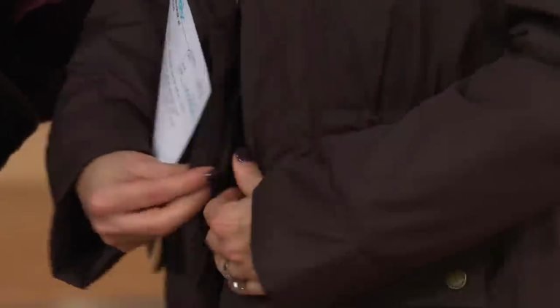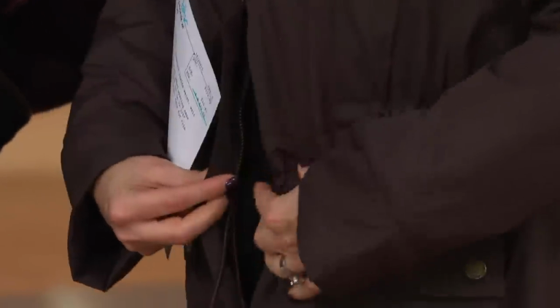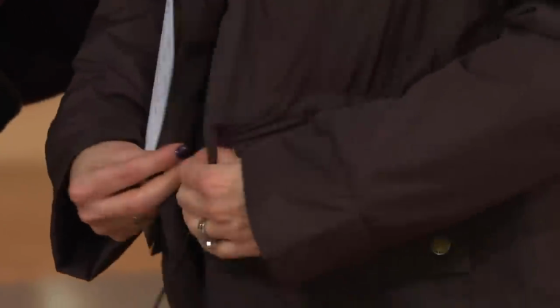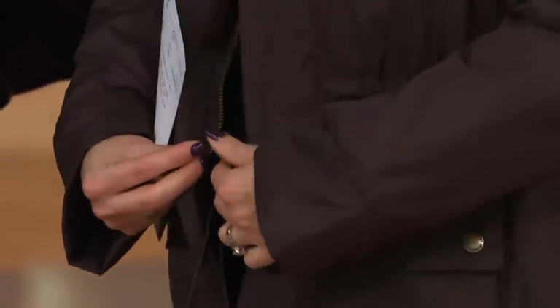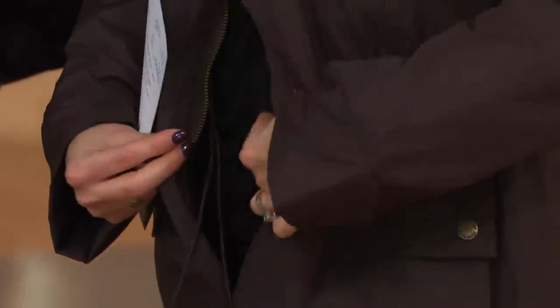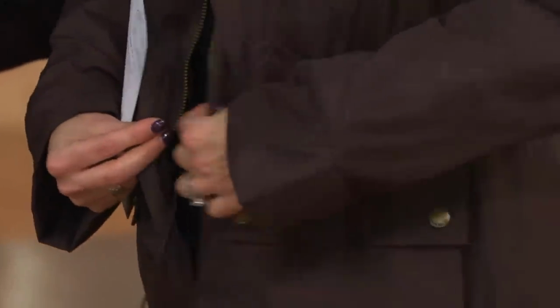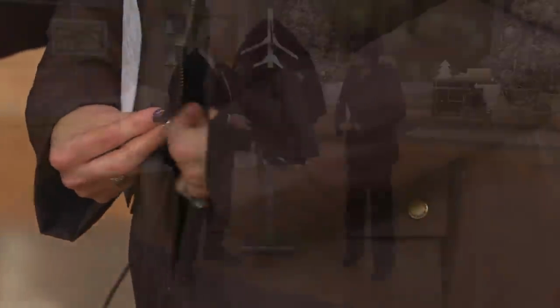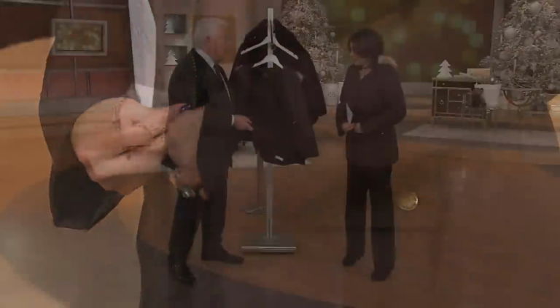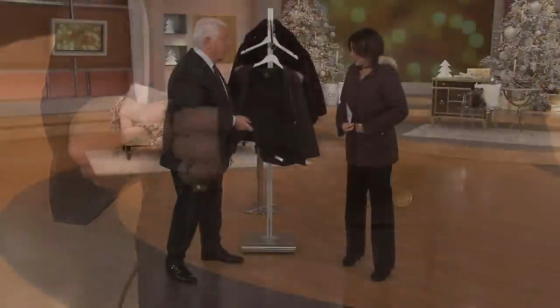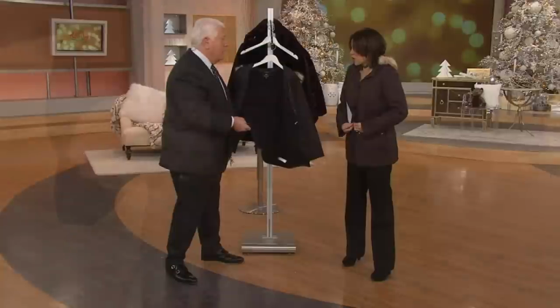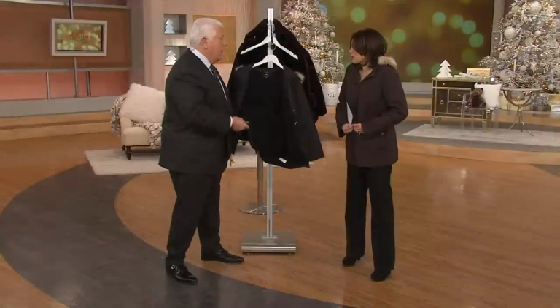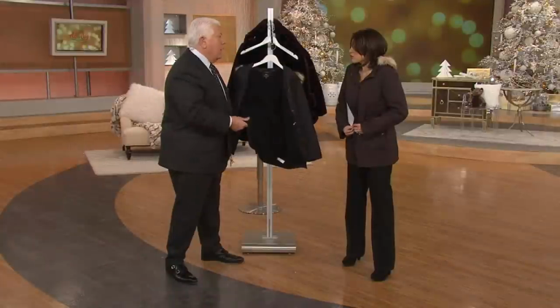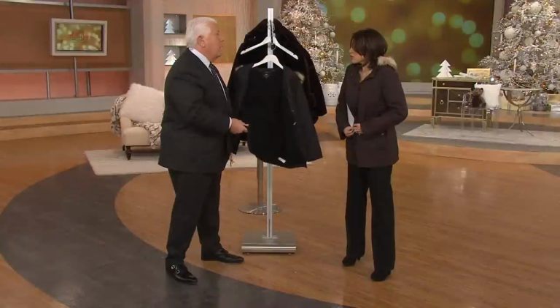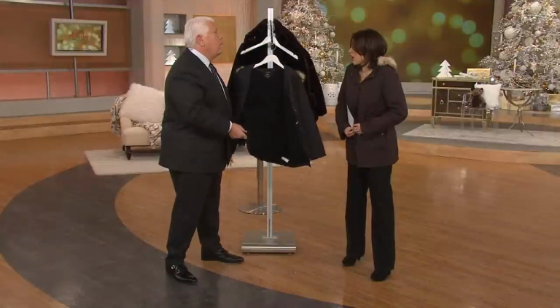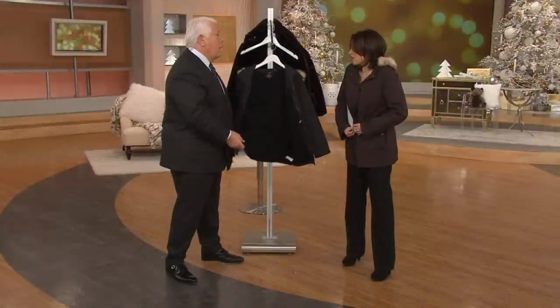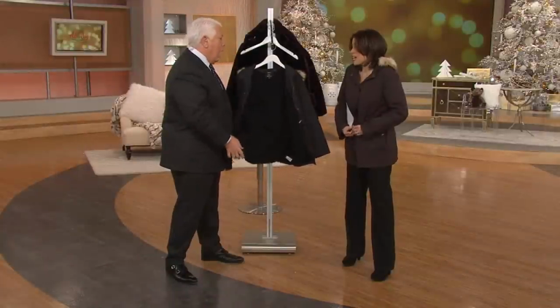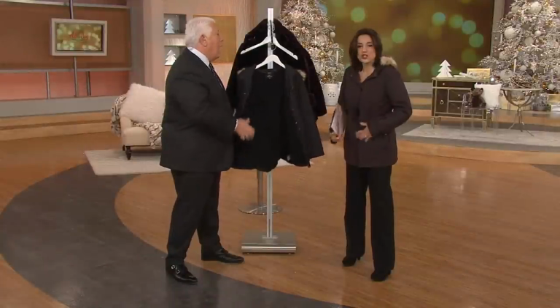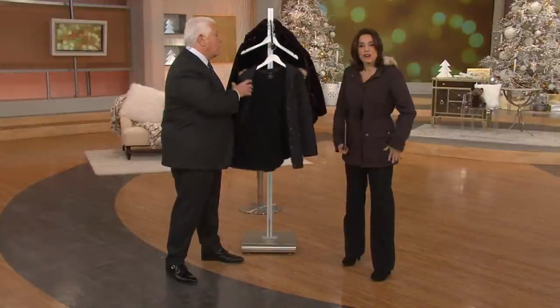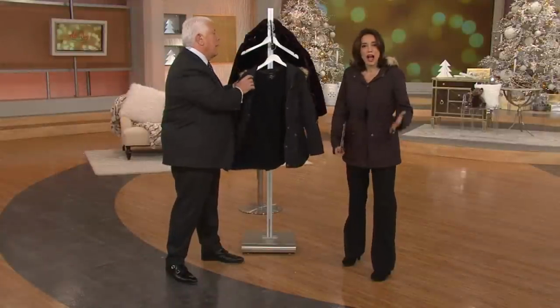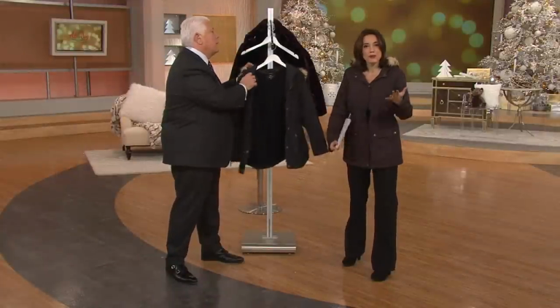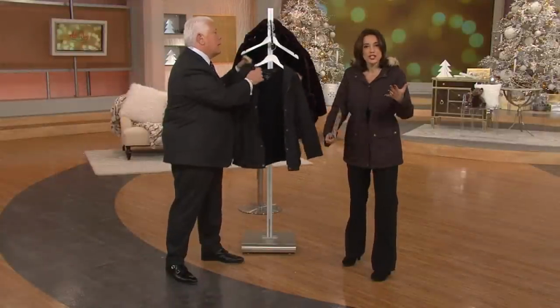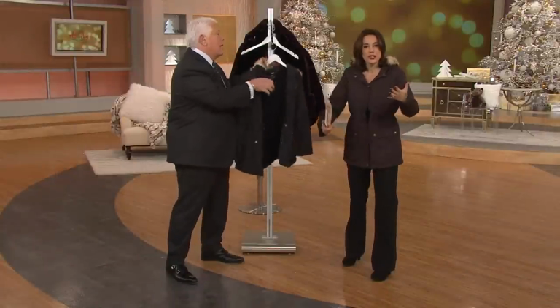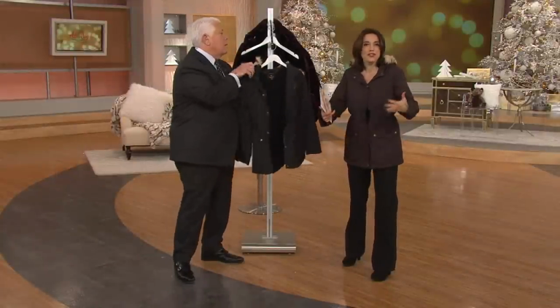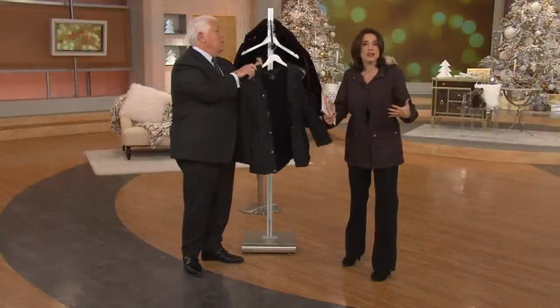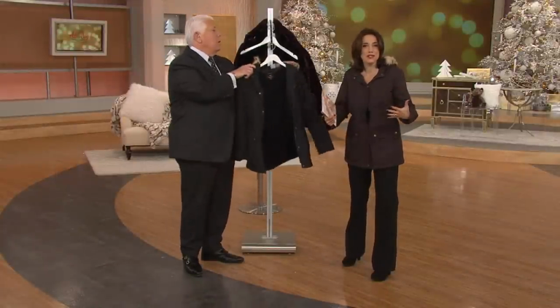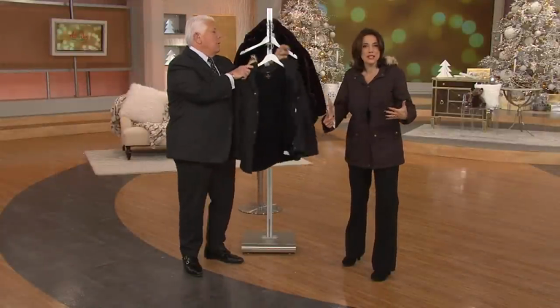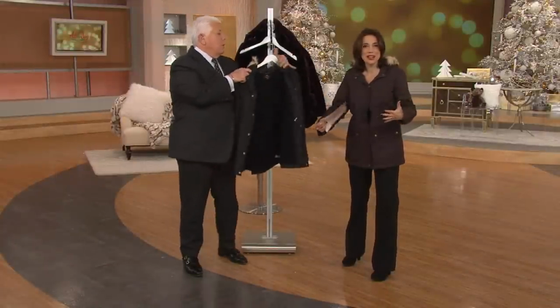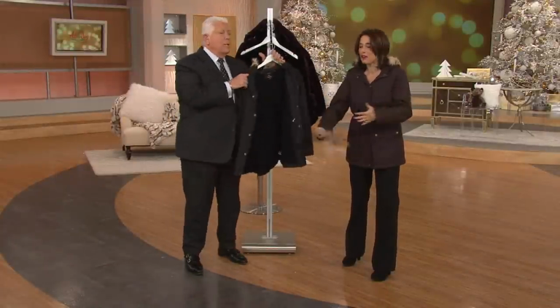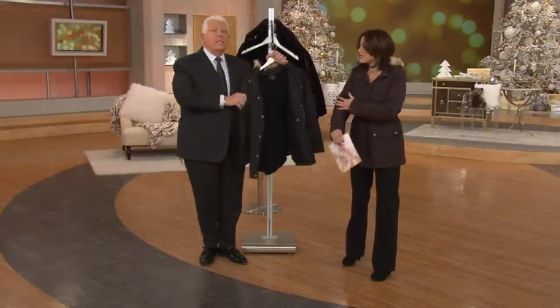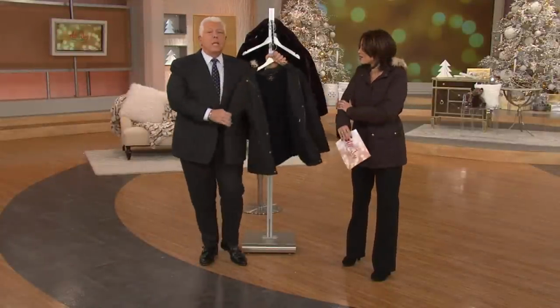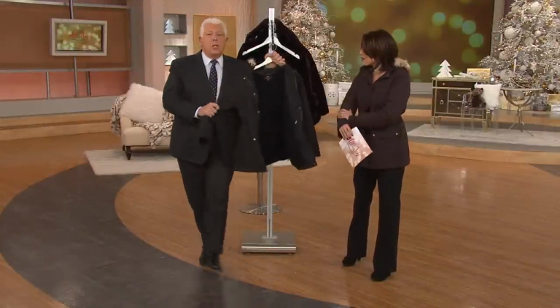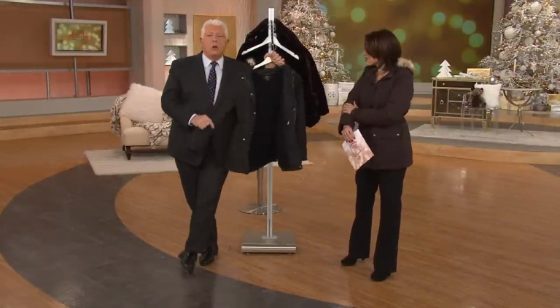A full sherpa lining. Oh, that's what feels so soft. How great is that? I wish you could feel what I'm feeling right now — it's so cozy.